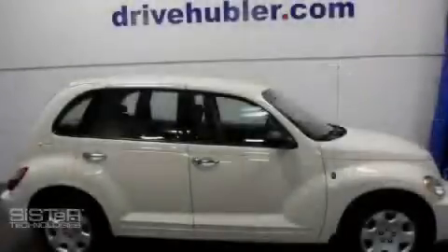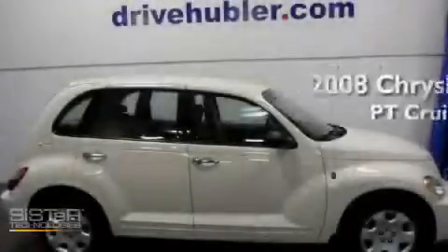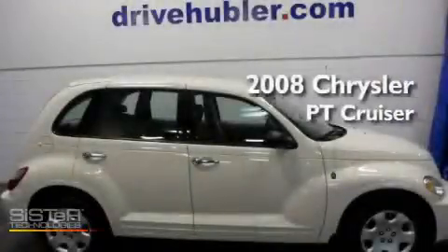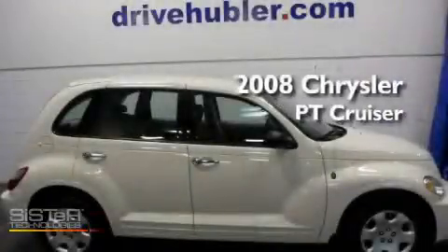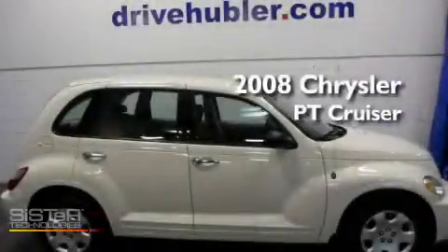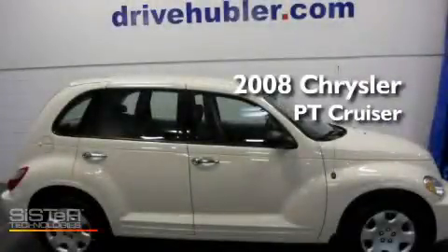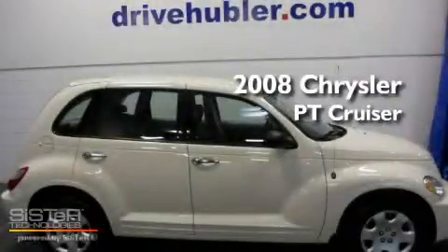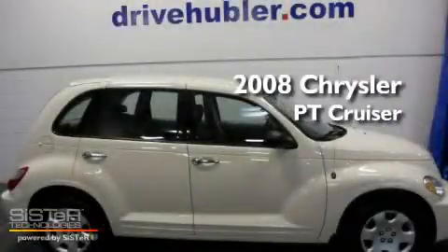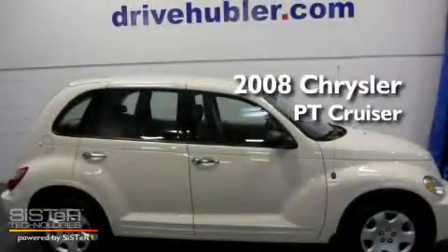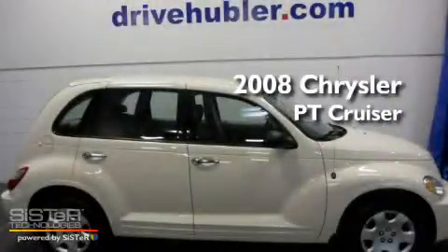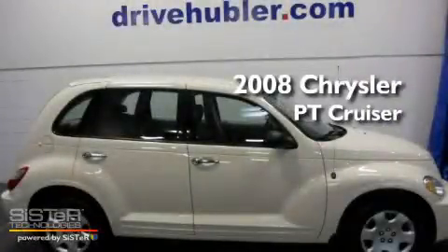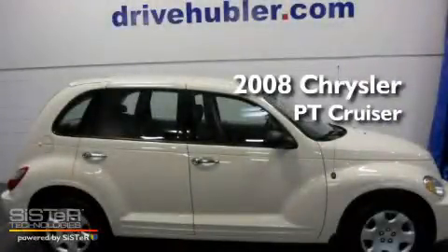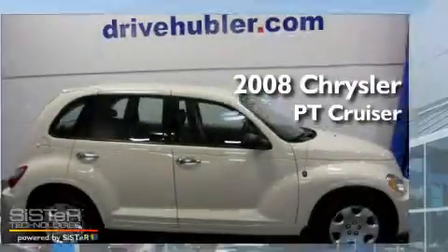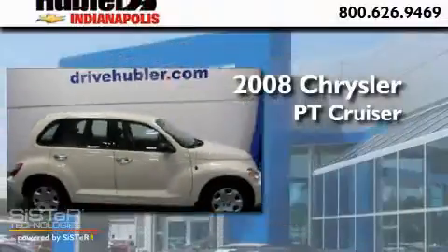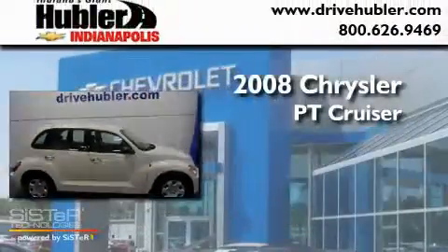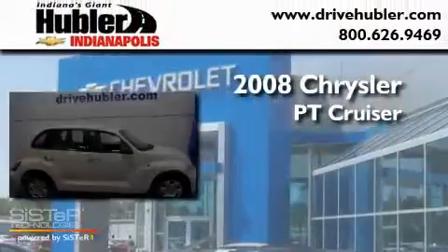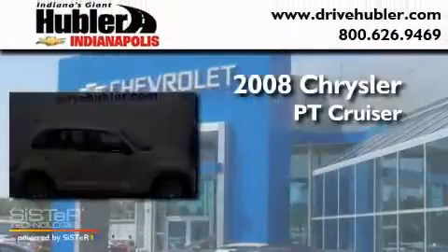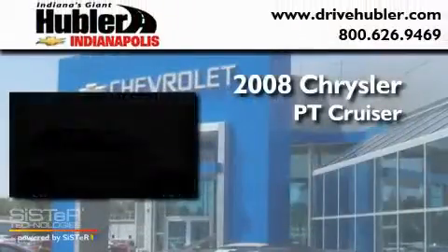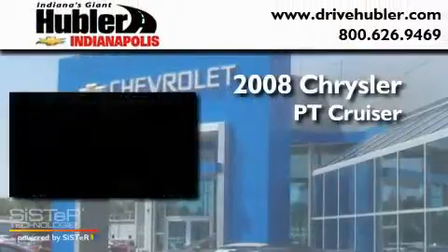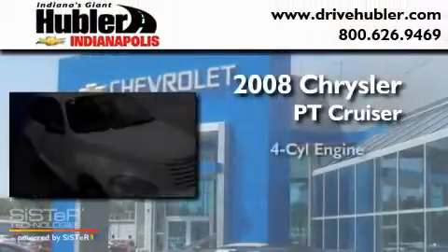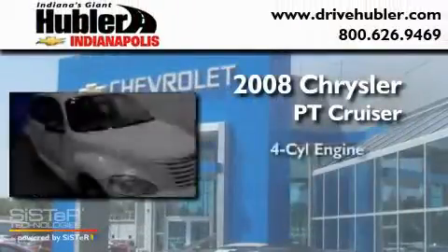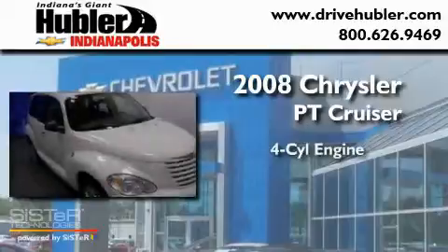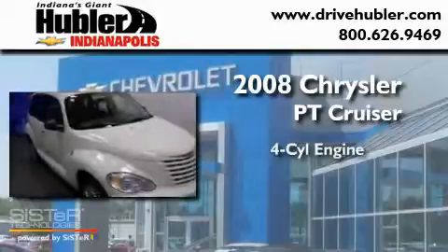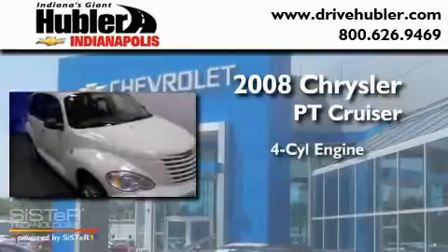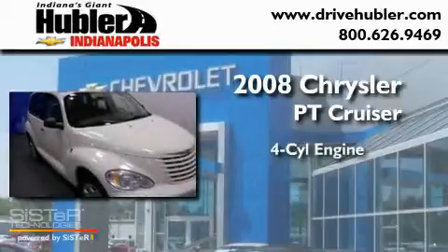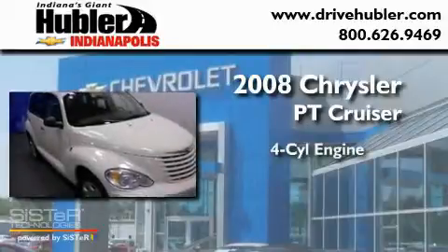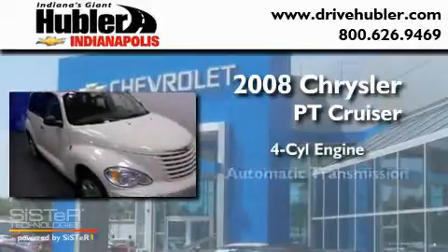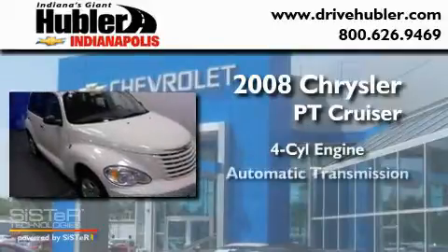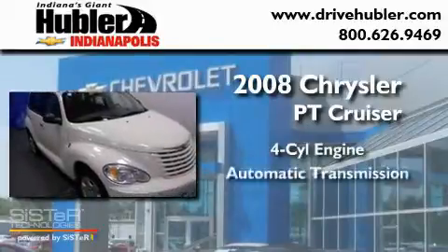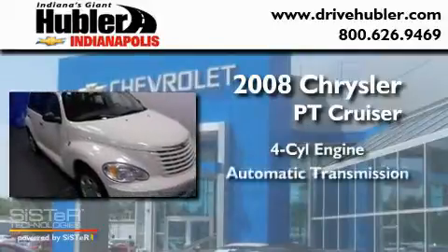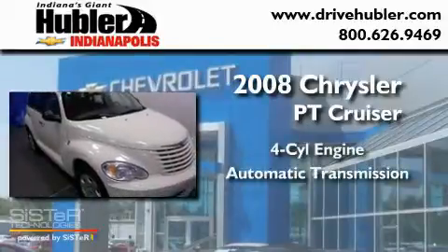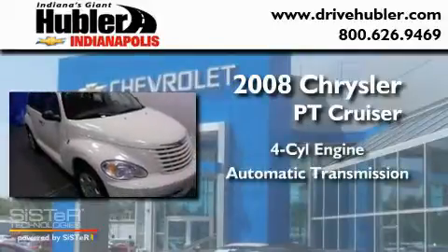This is a 2008 Chrysler PT Cruiser. It has a four-cylinder engine and an automatic transmission.